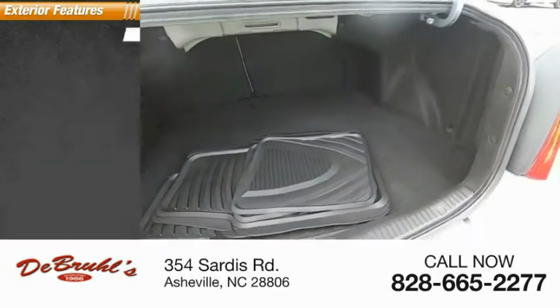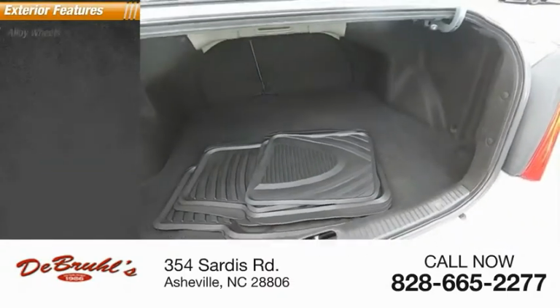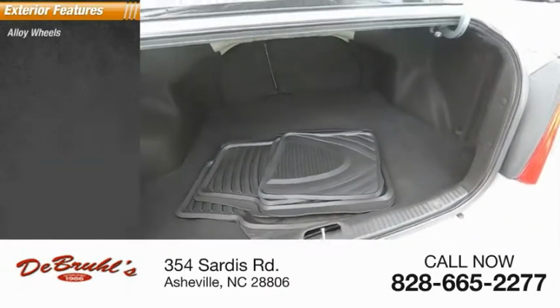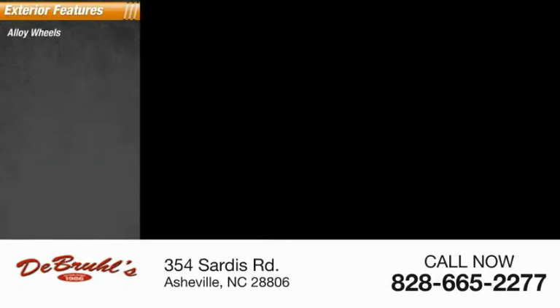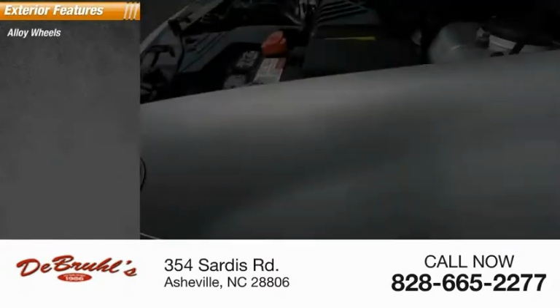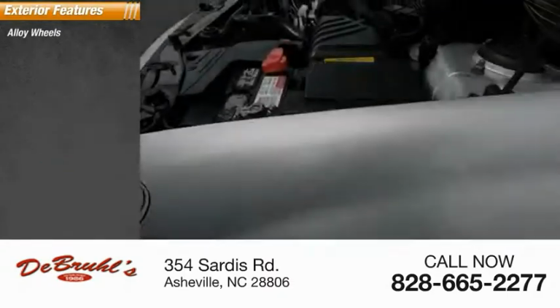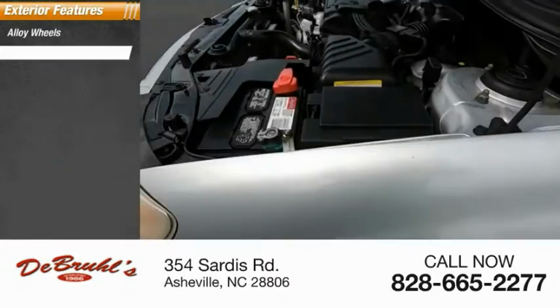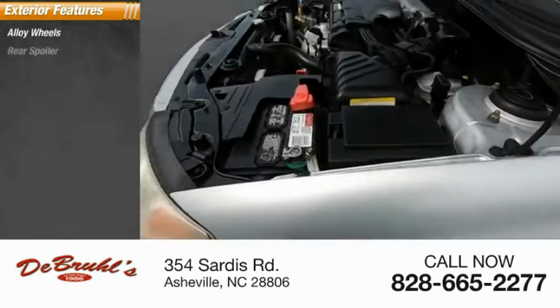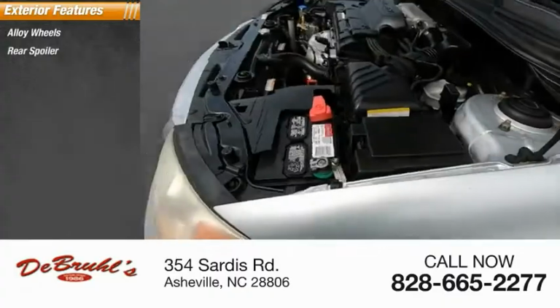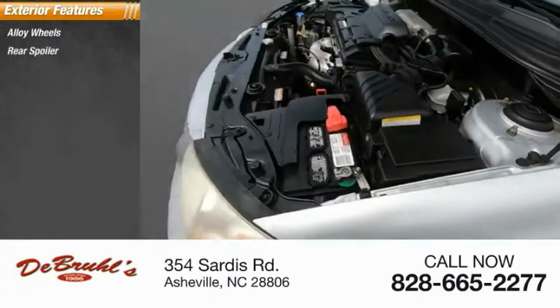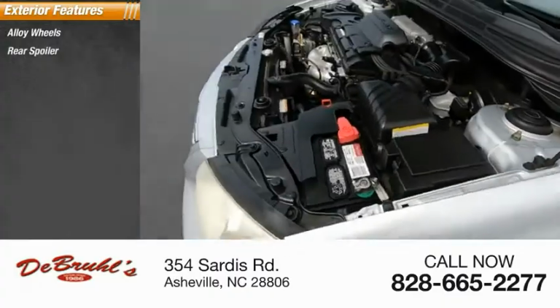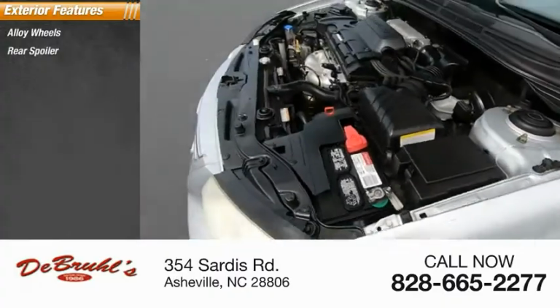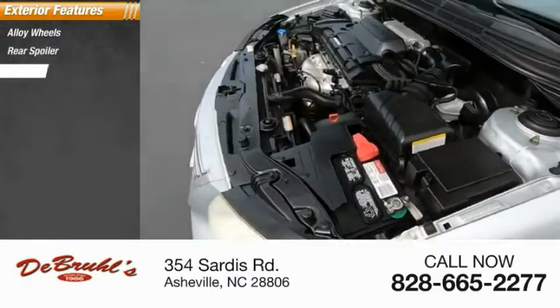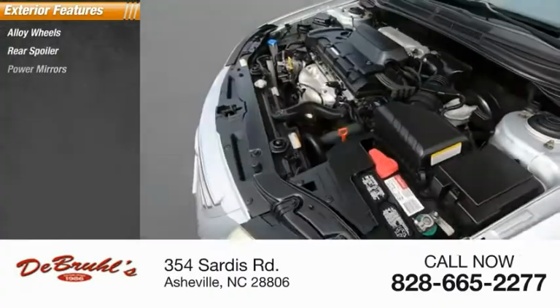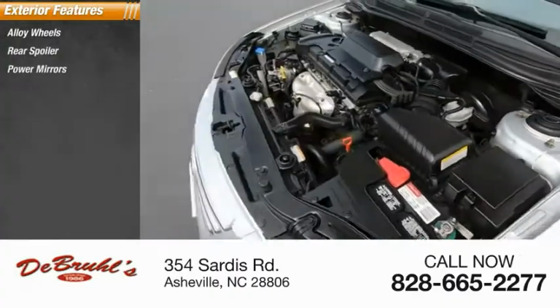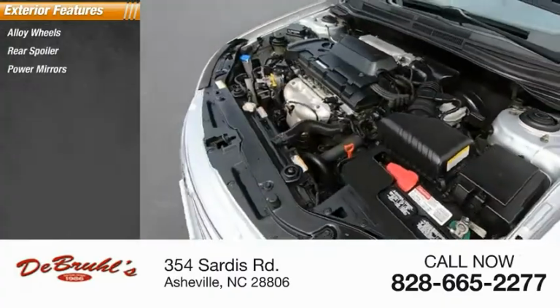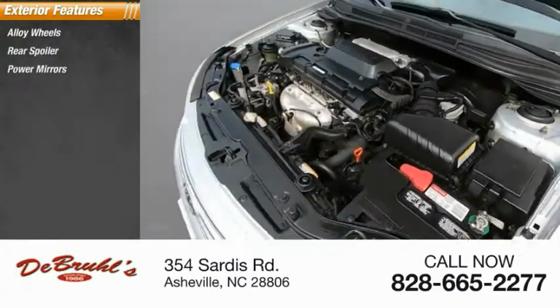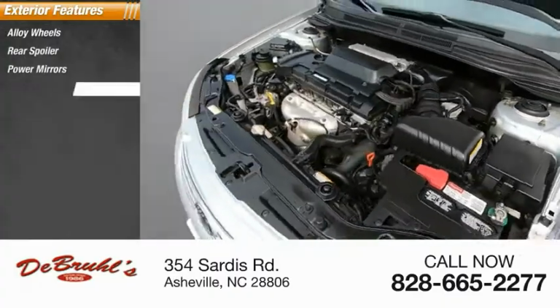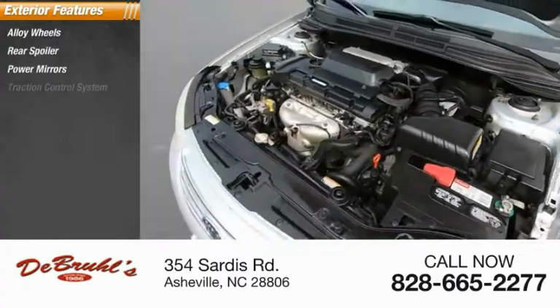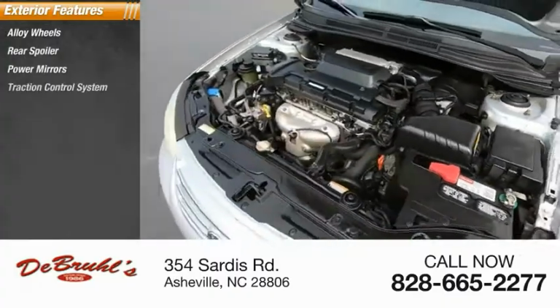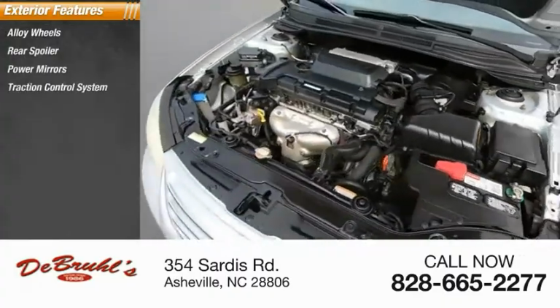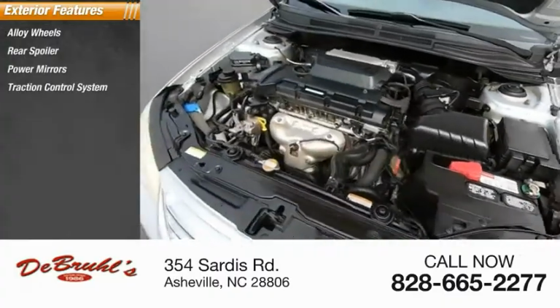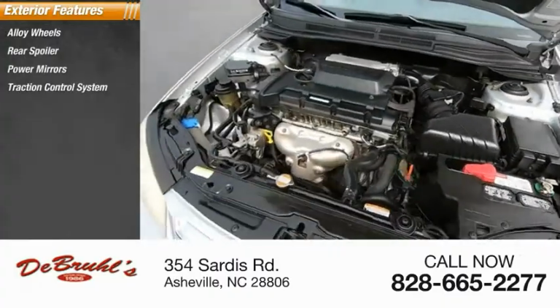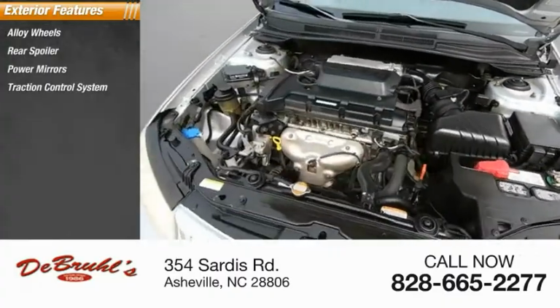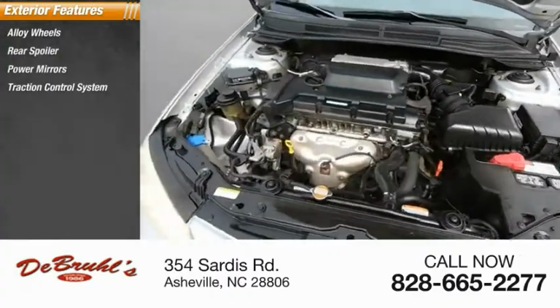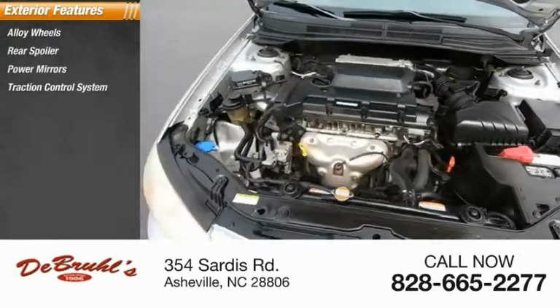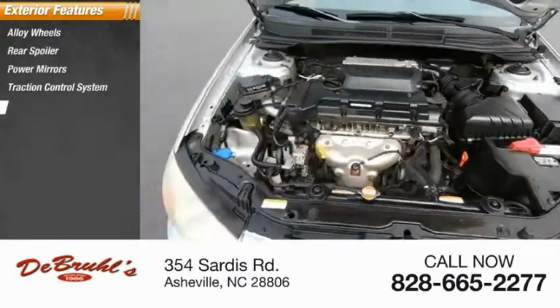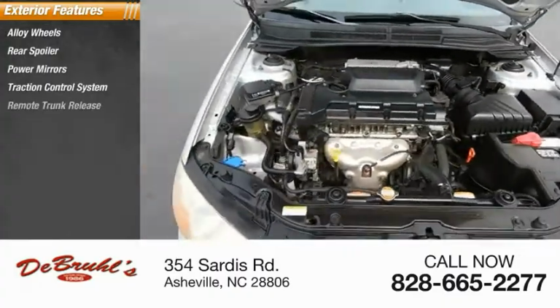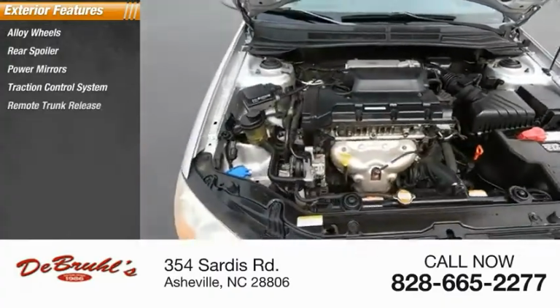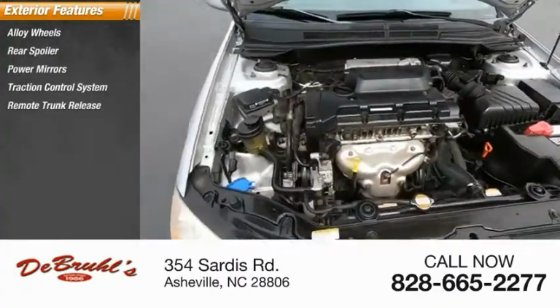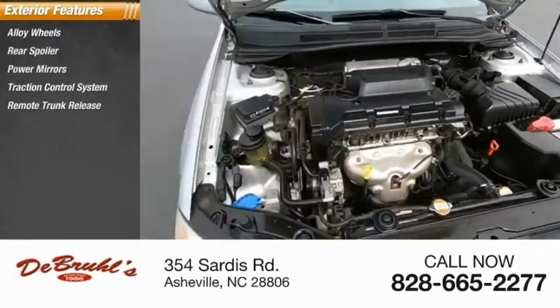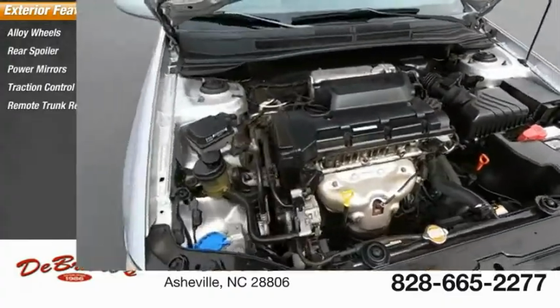Alloy wheels, rear spoiler, power mirrors, traction control system, remote trunk release.